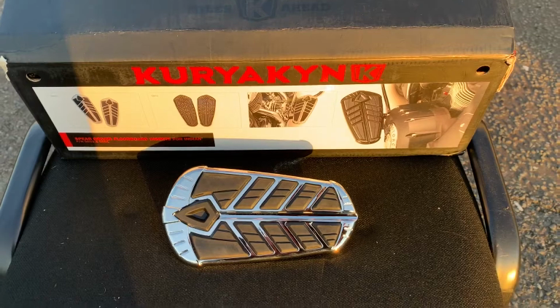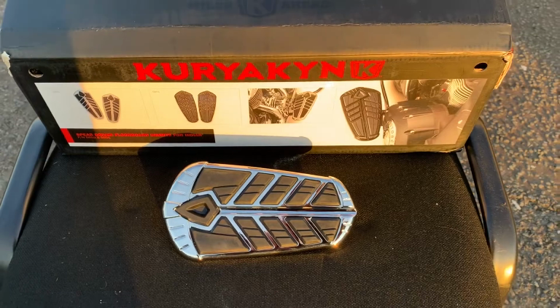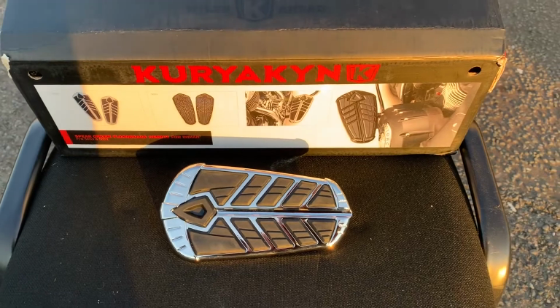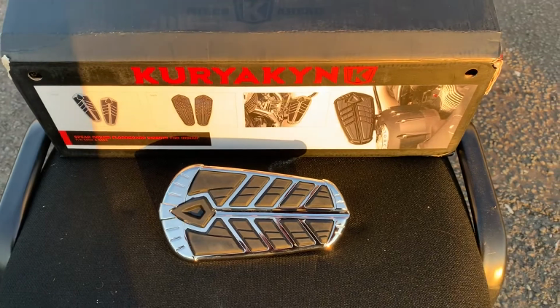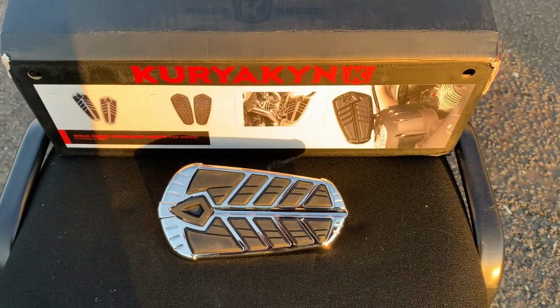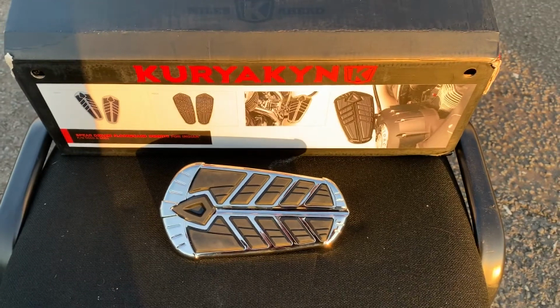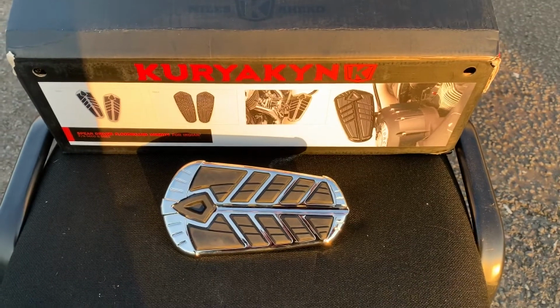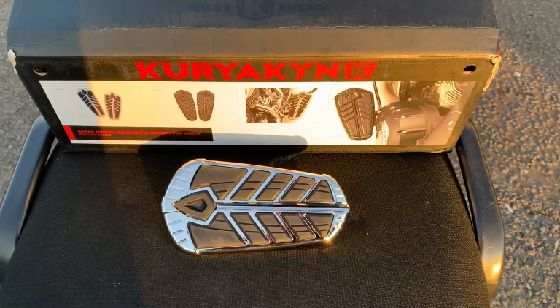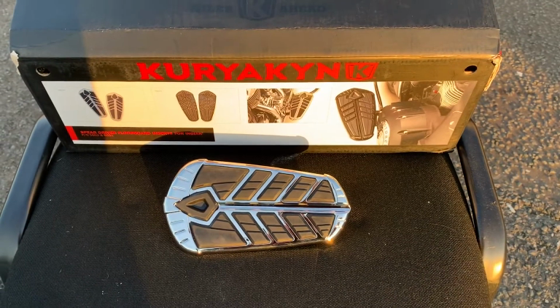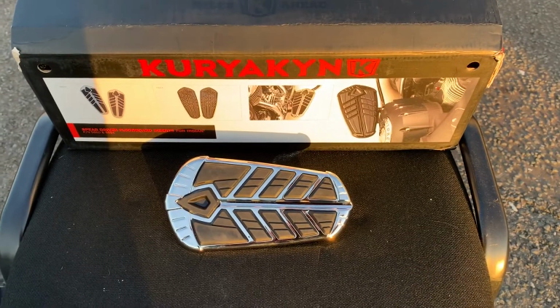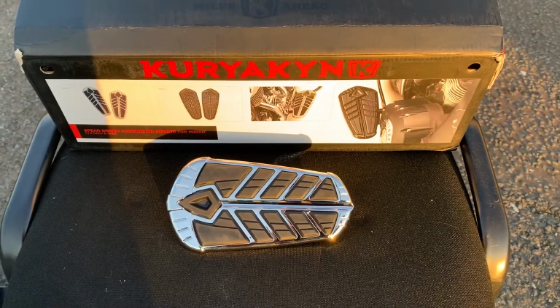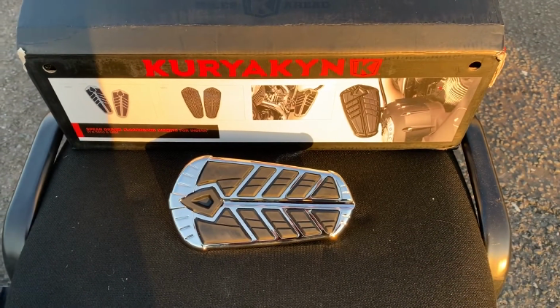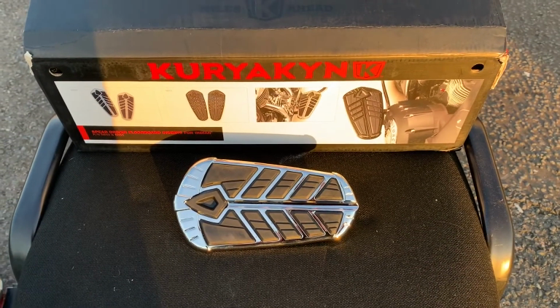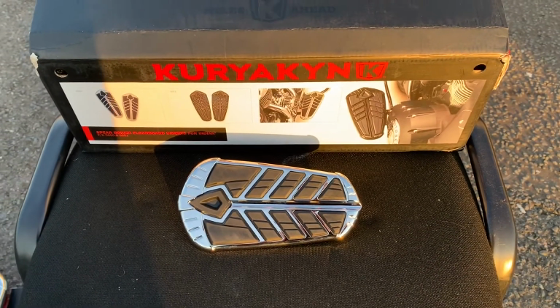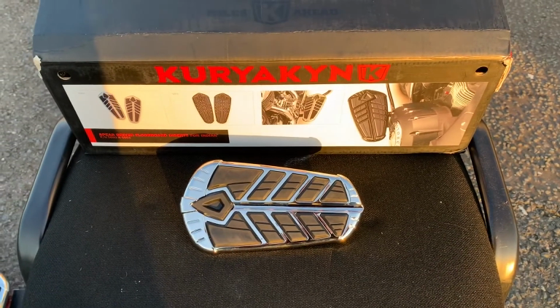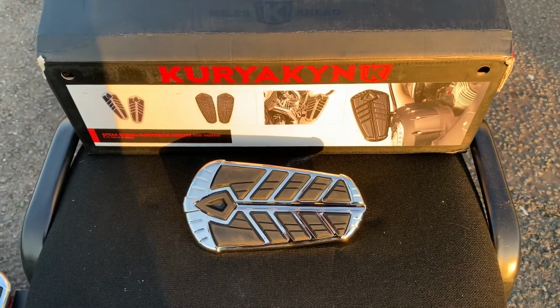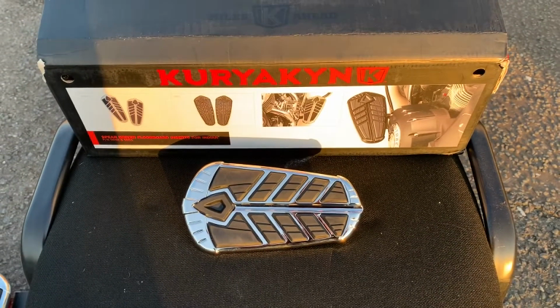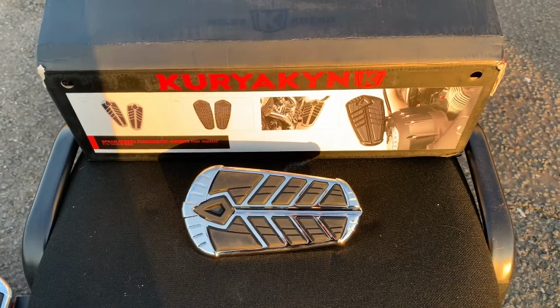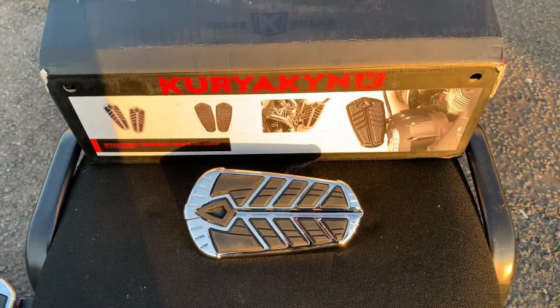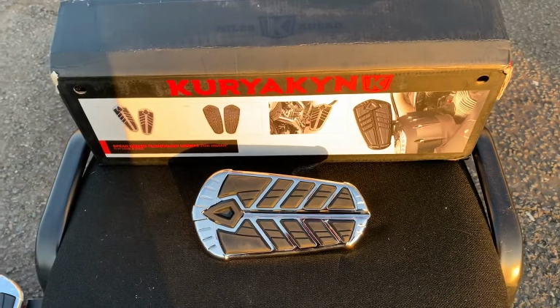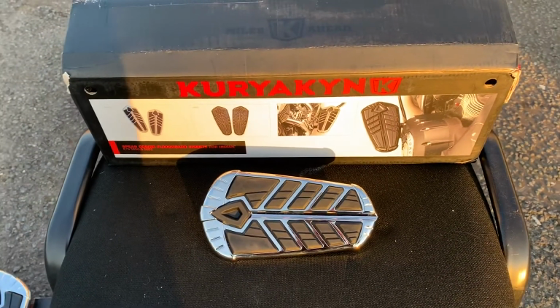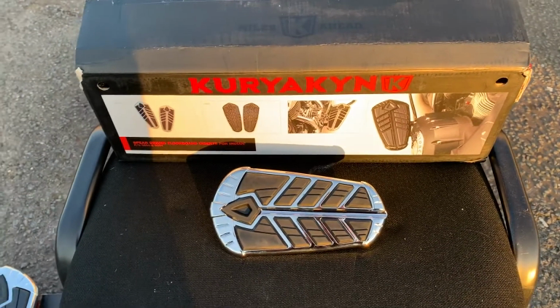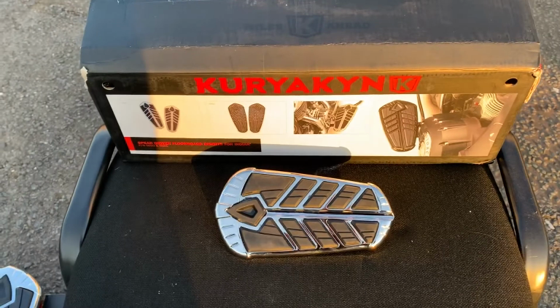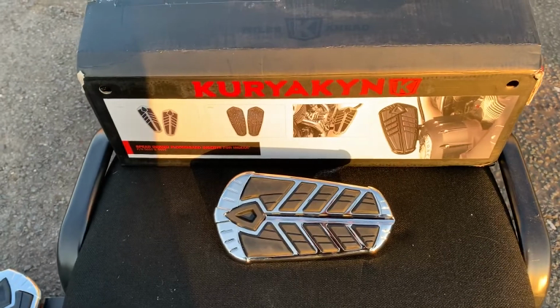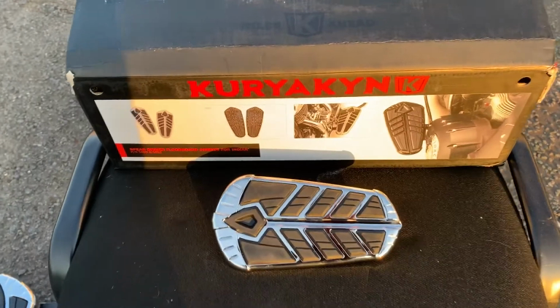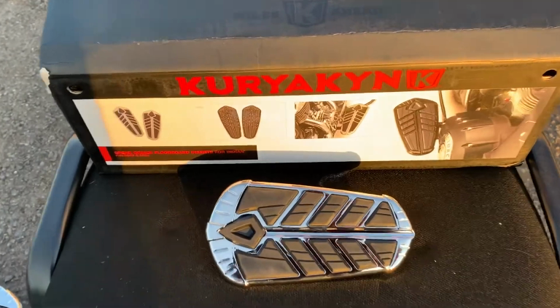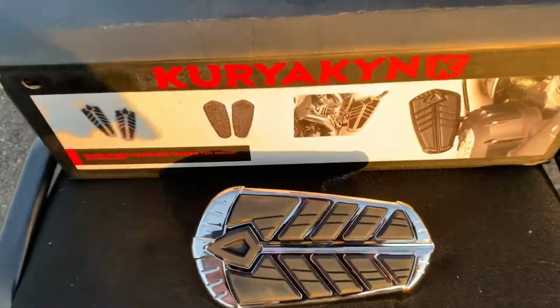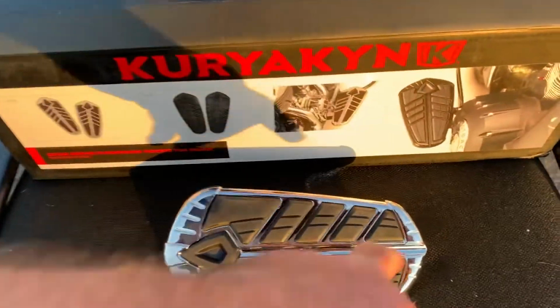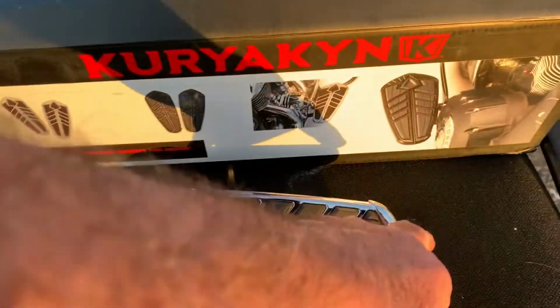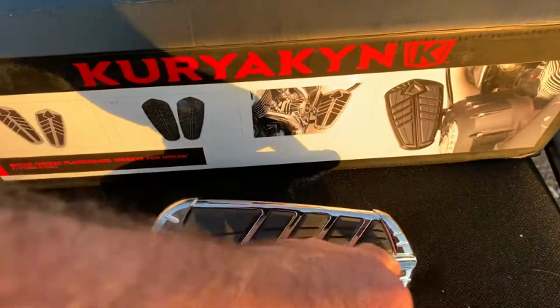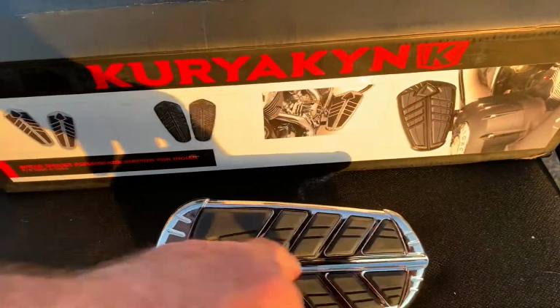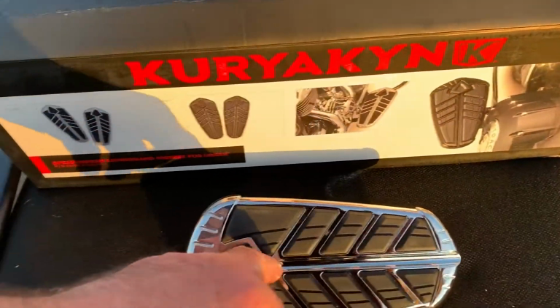Hi, this is Mike from Custom Cruise. As you can see here, beautiful board. This particular board is a Kyriakid Spearboard and as you can see, here's the spear.